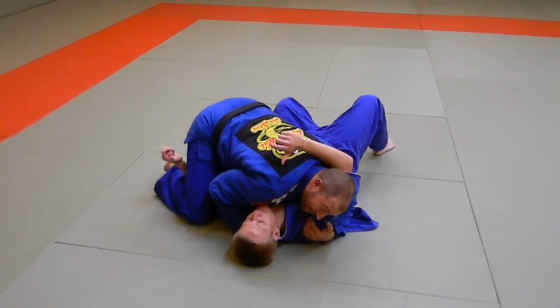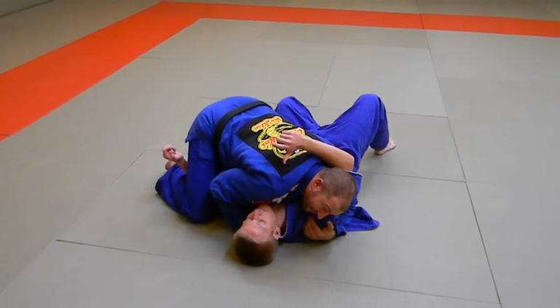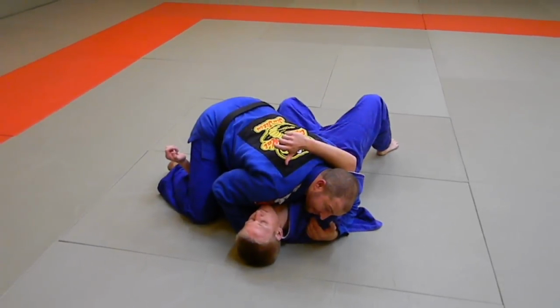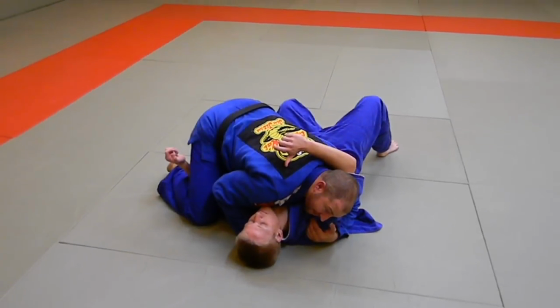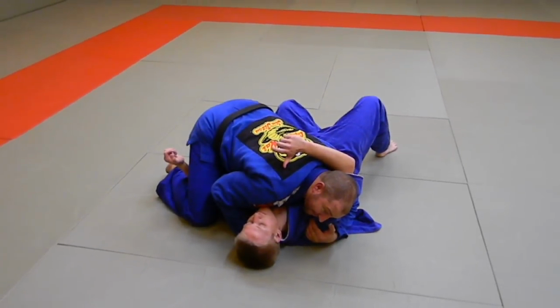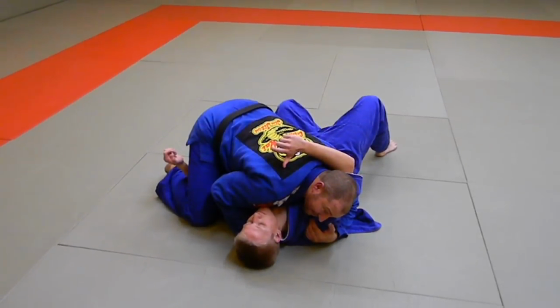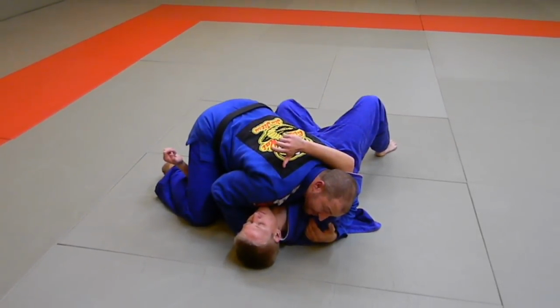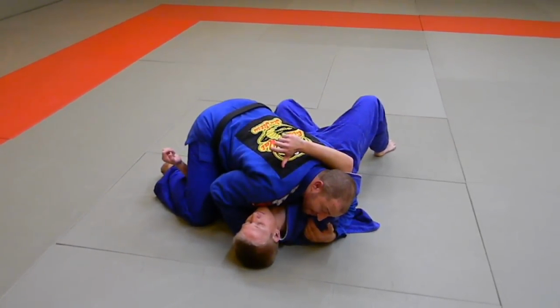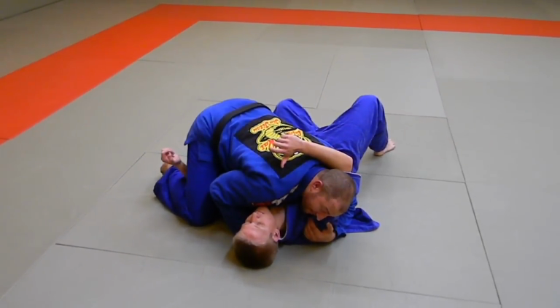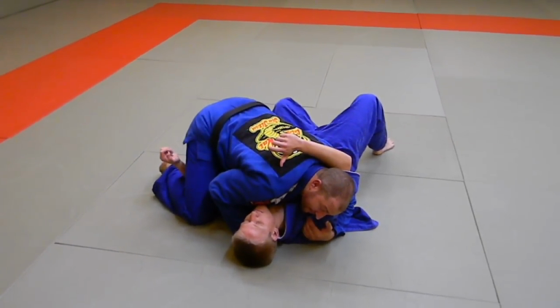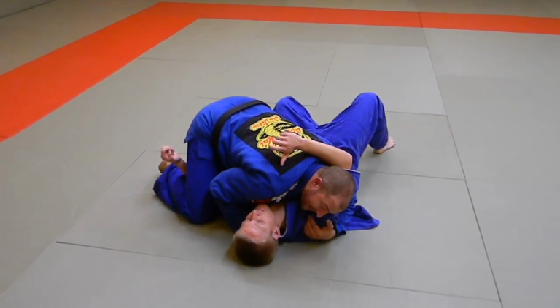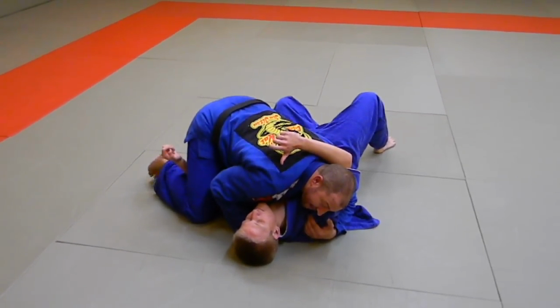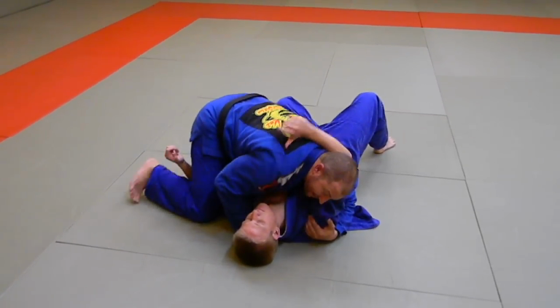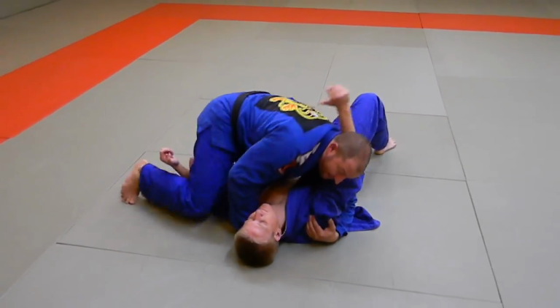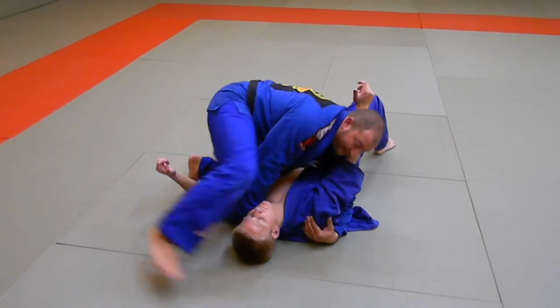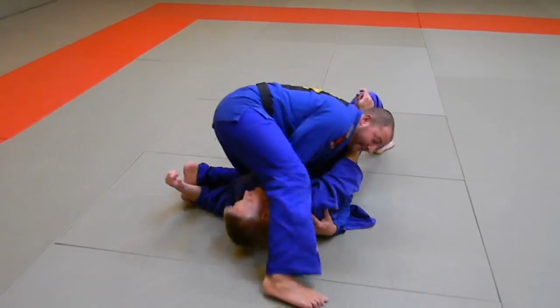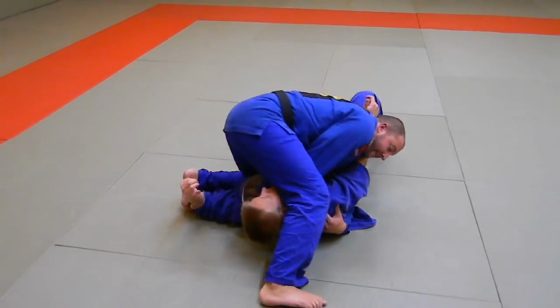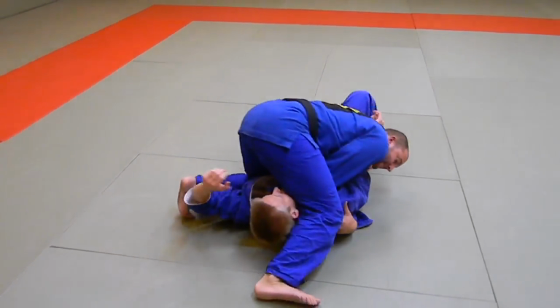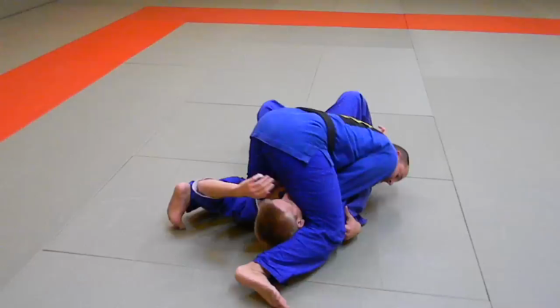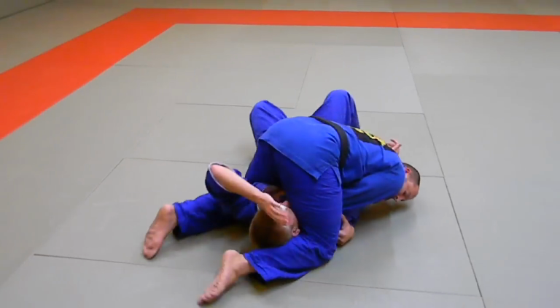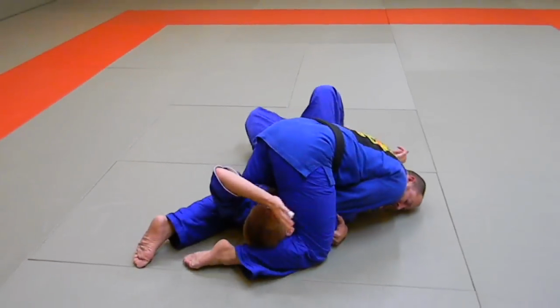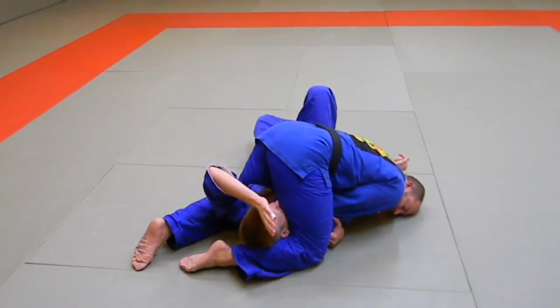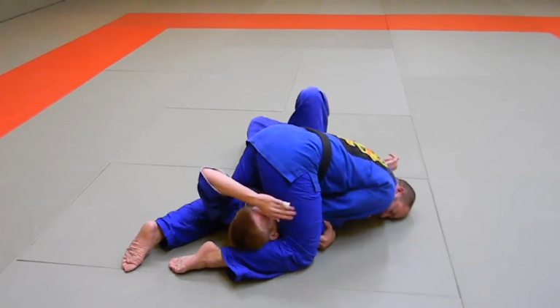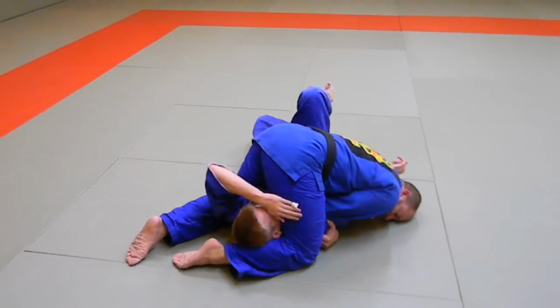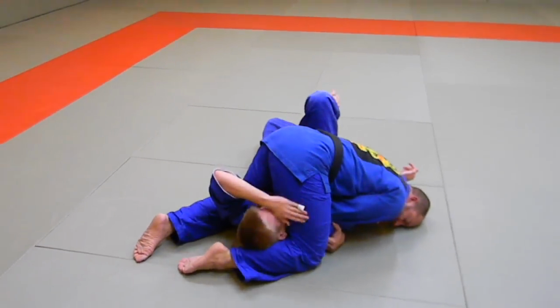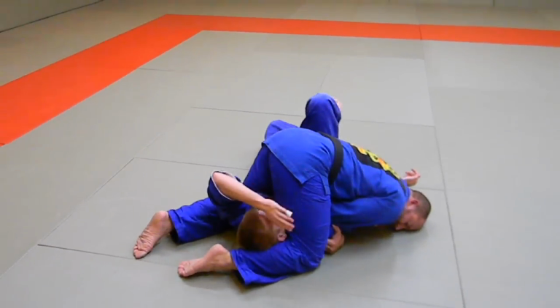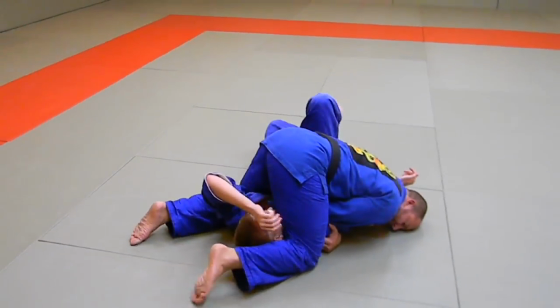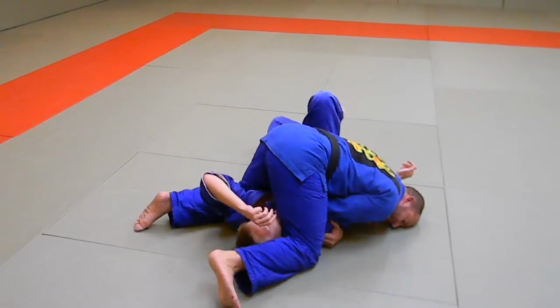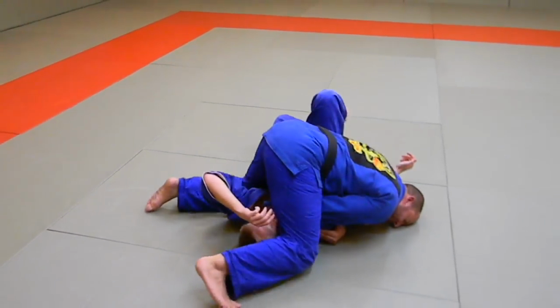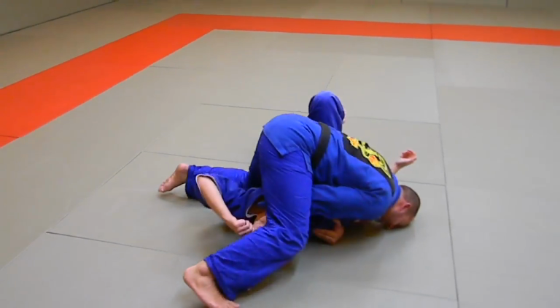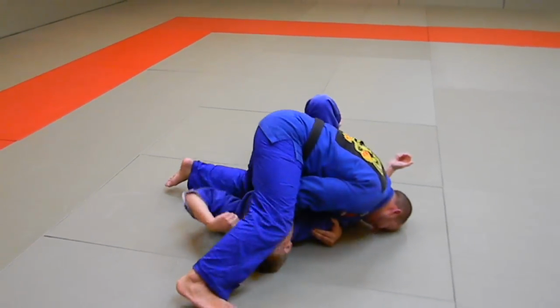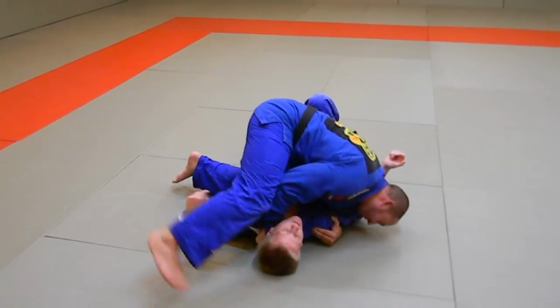And what I'm going to do is just step over his head and put pressure on the choke.